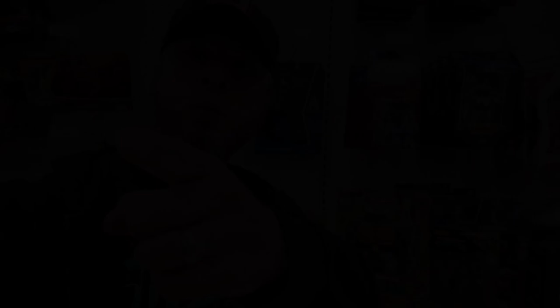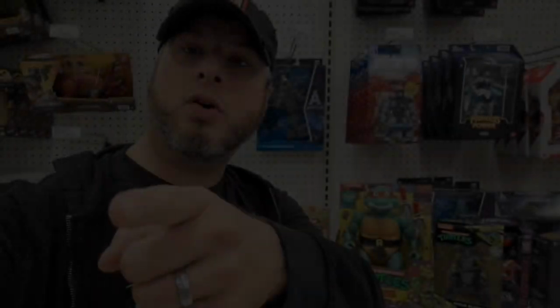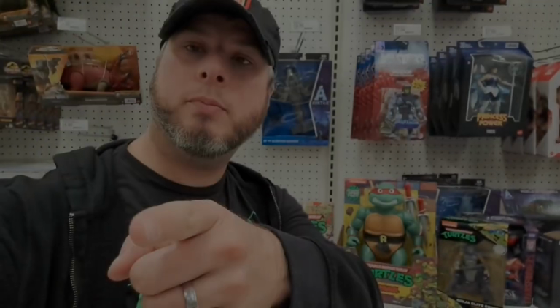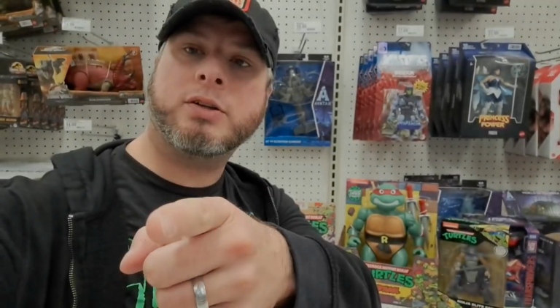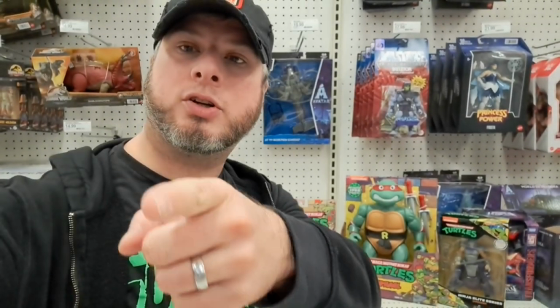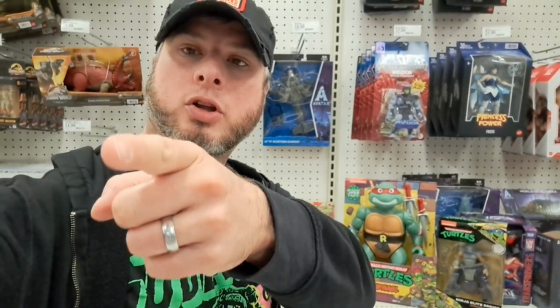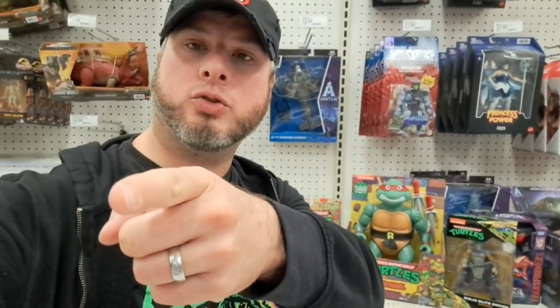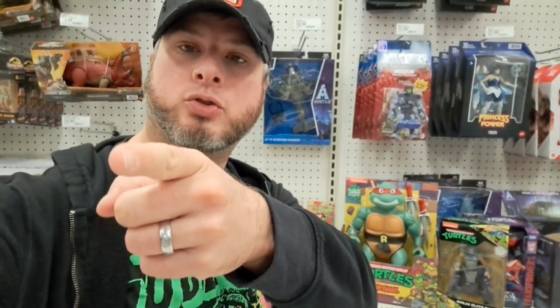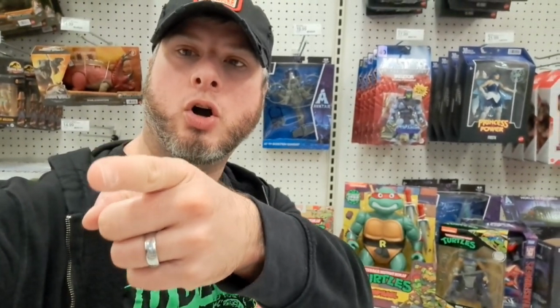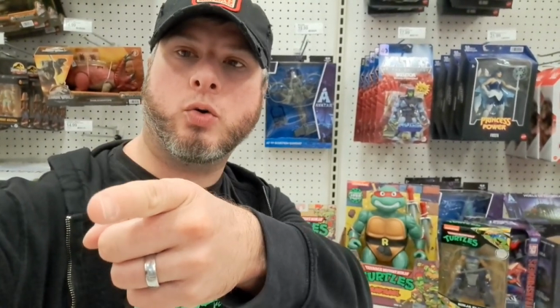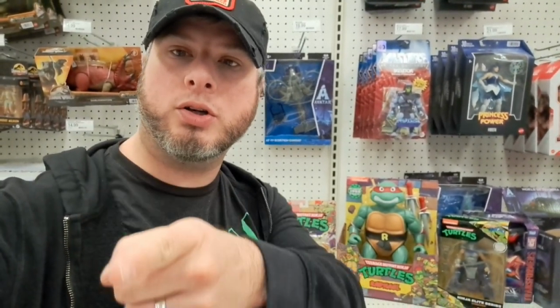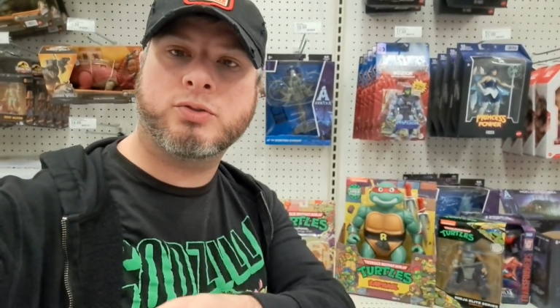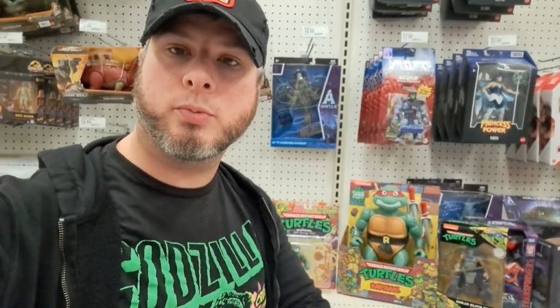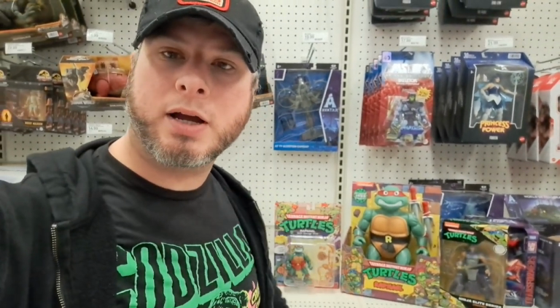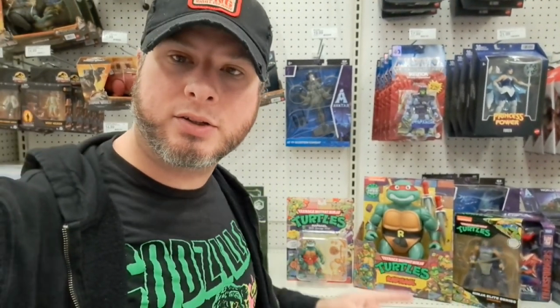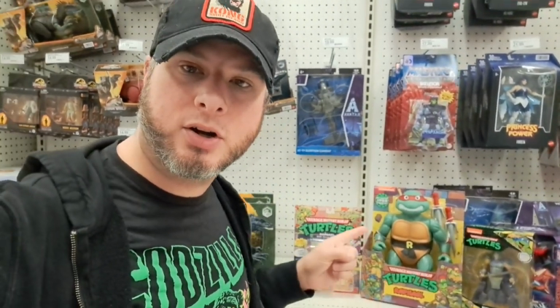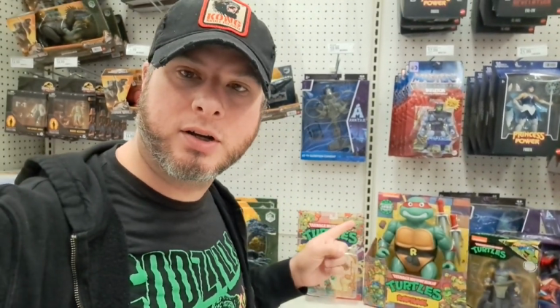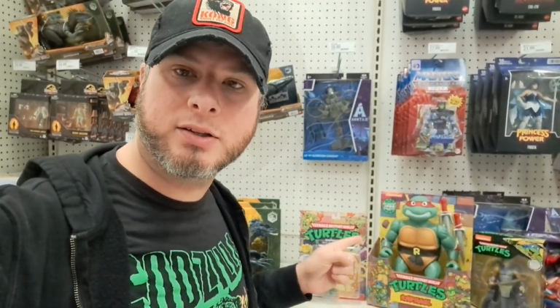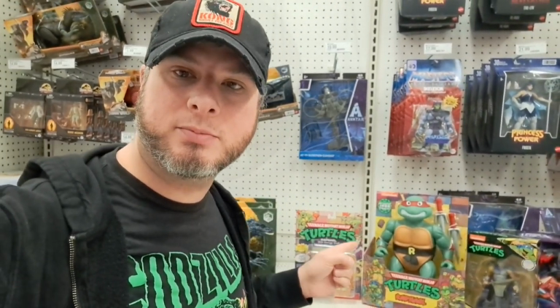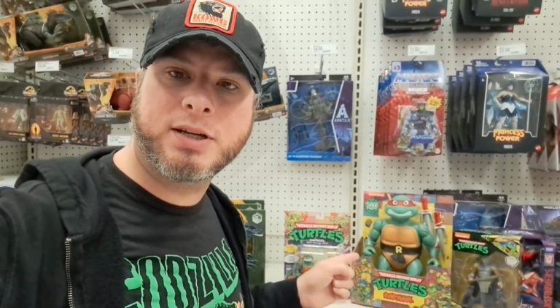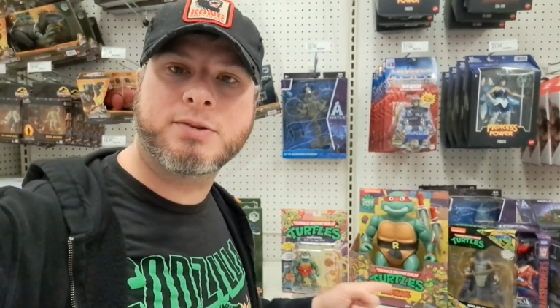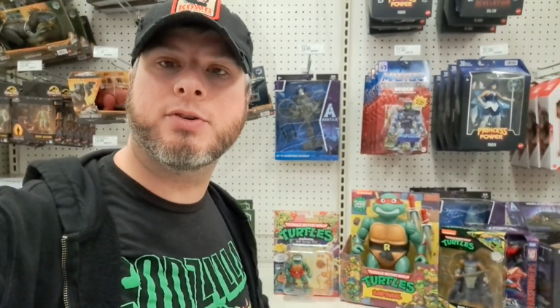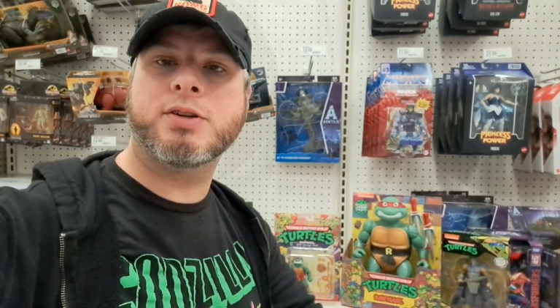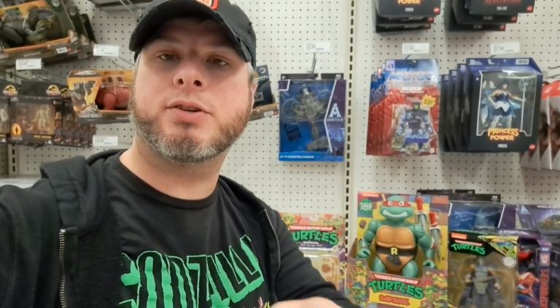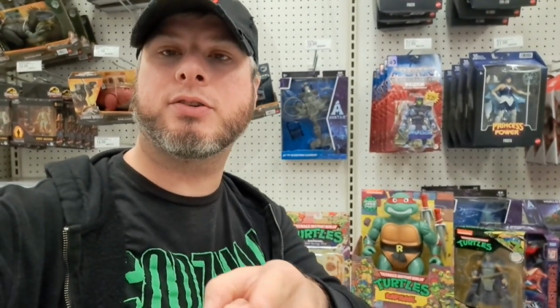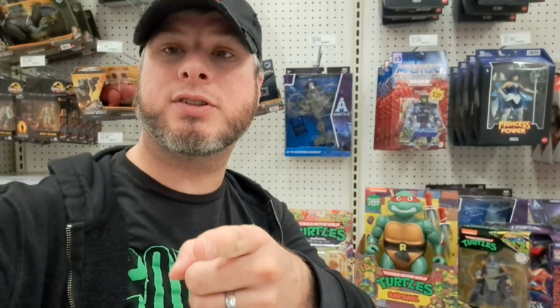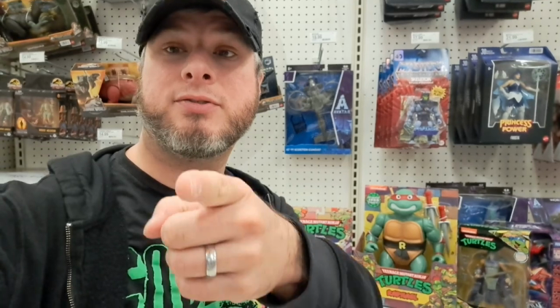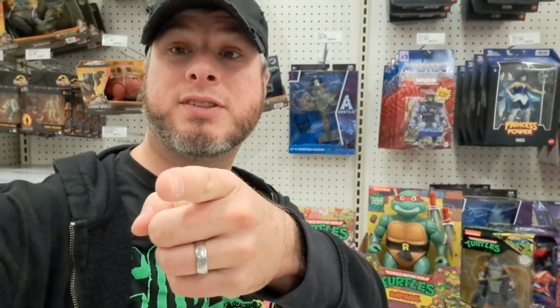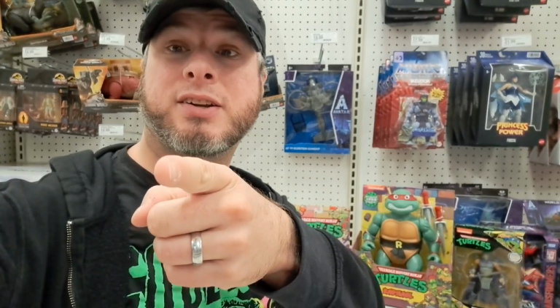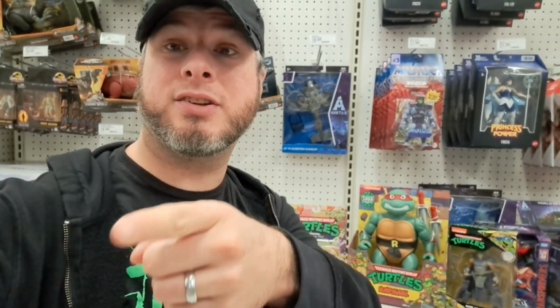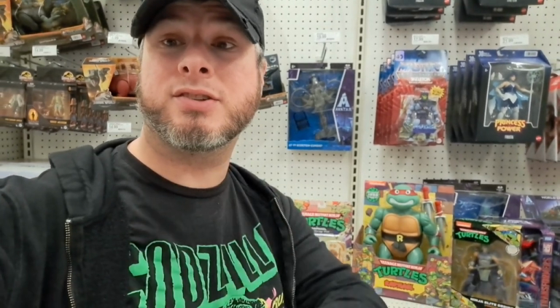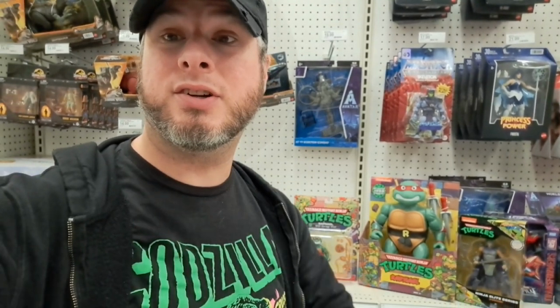Welcome back to Collector's Conquest. We're back at Target. Got some Teenage Mutant Ninja Turtle stuff. Let's take a closer look.